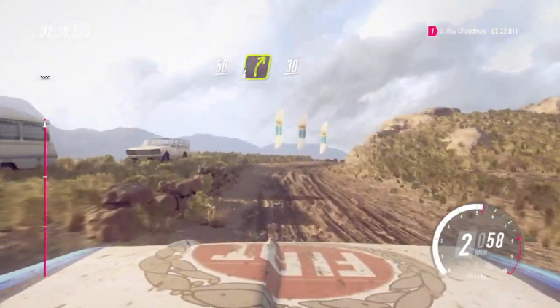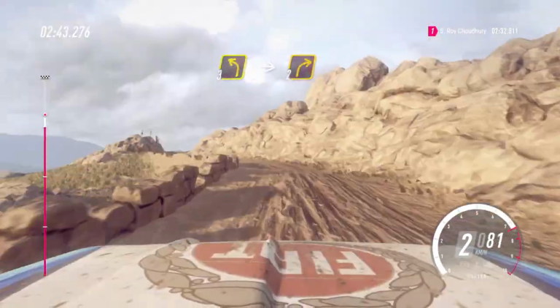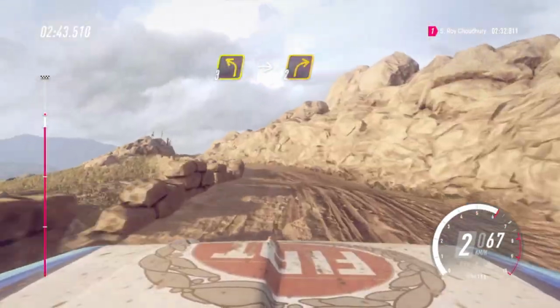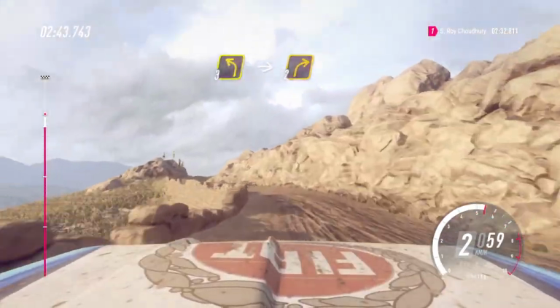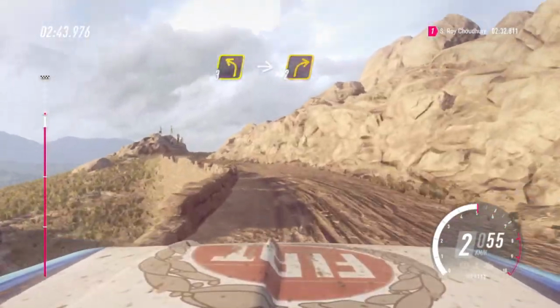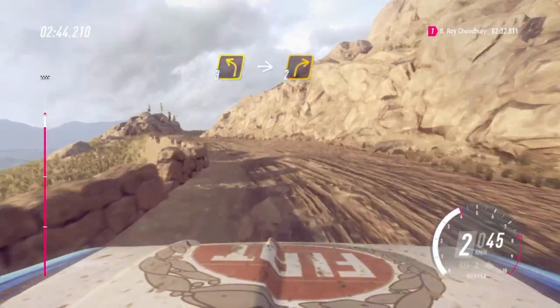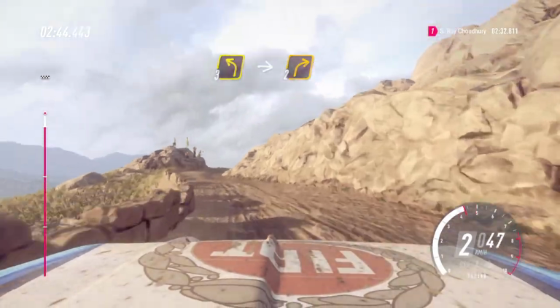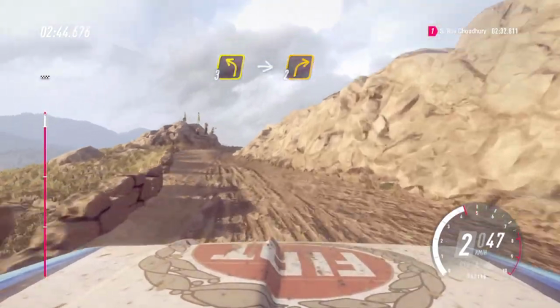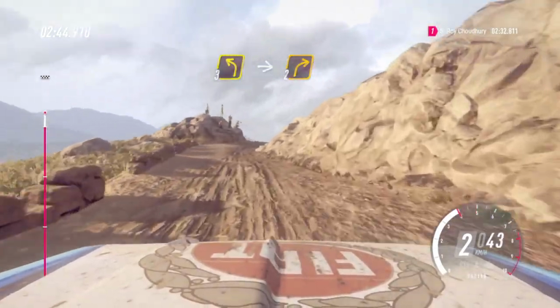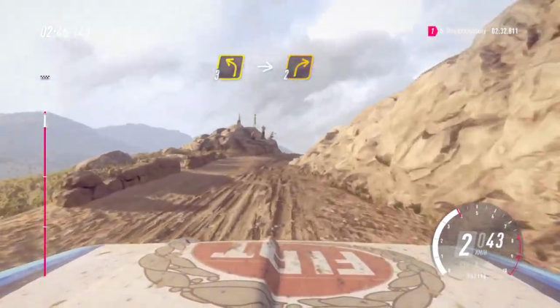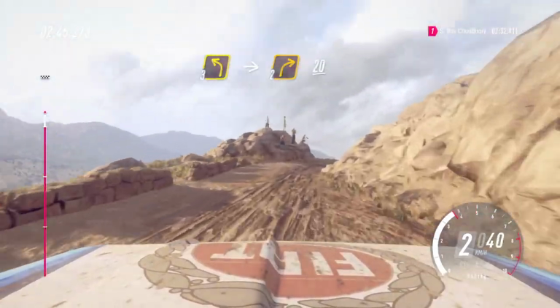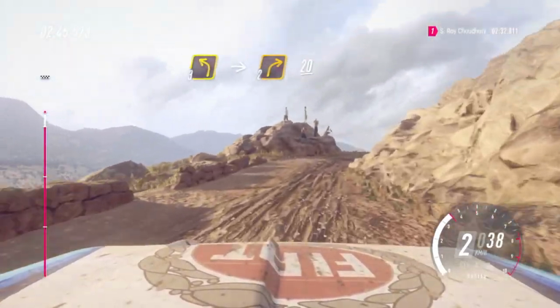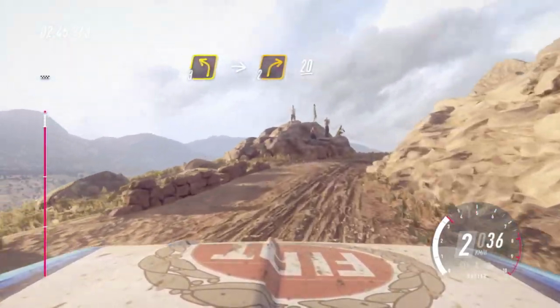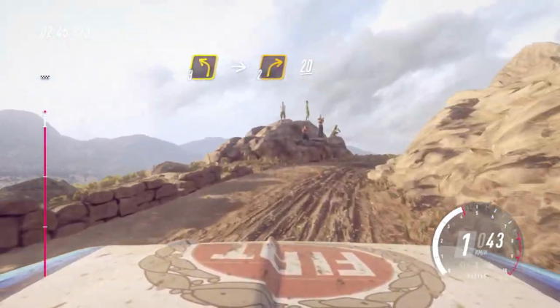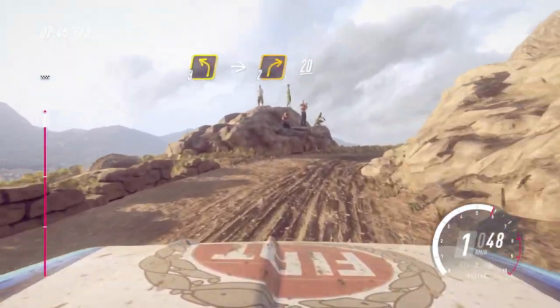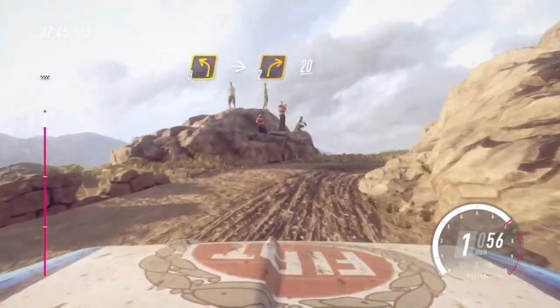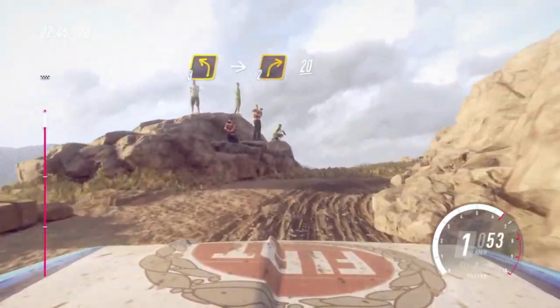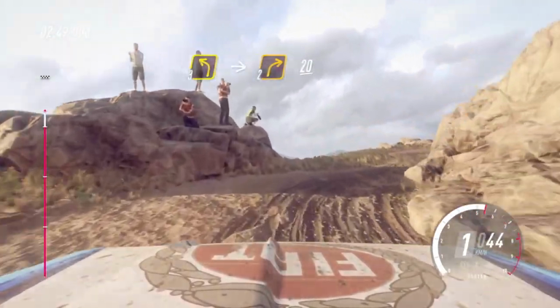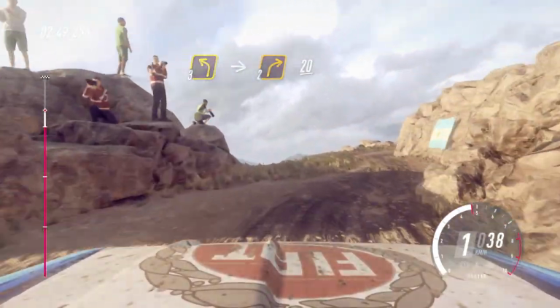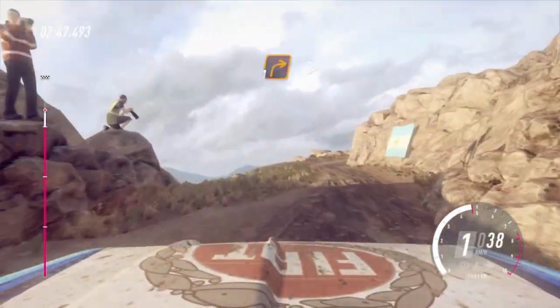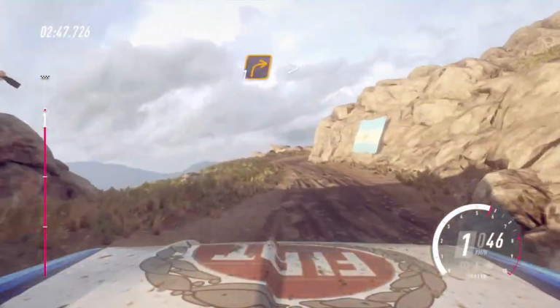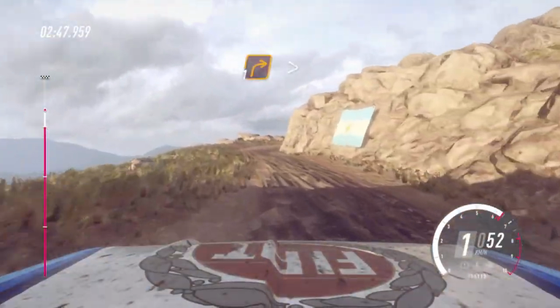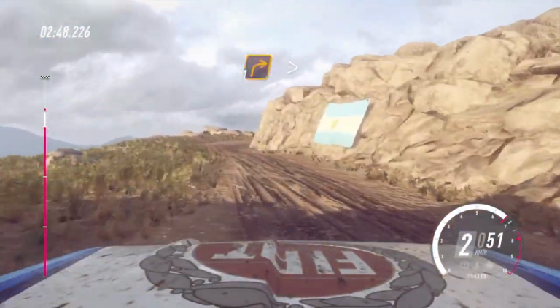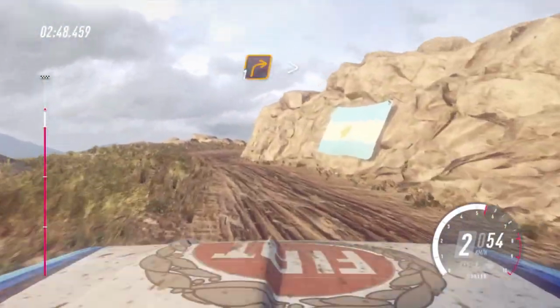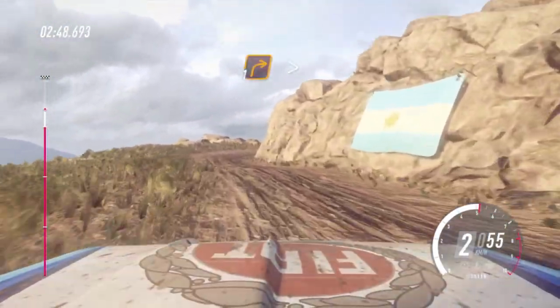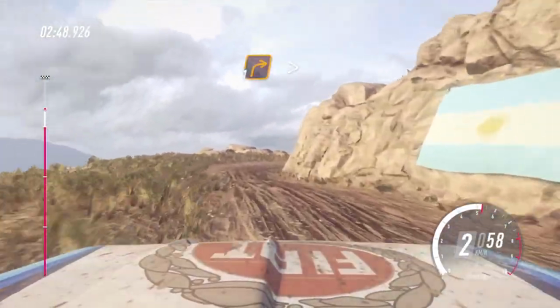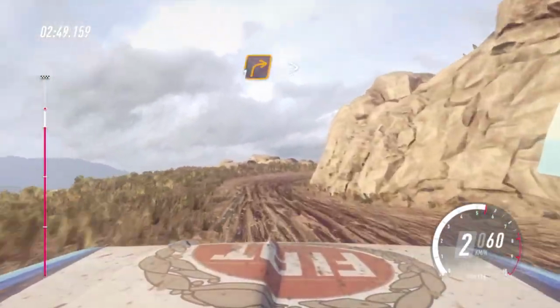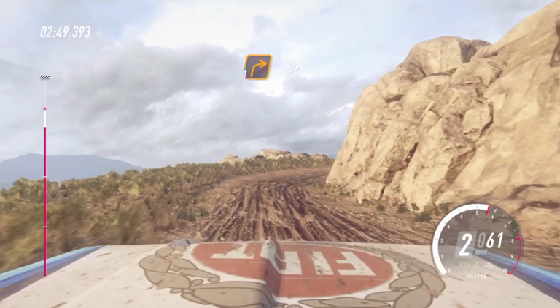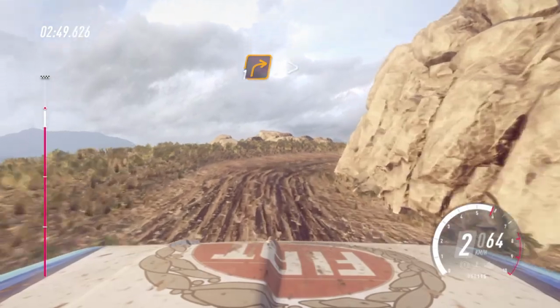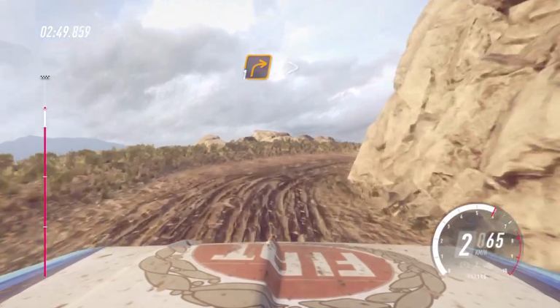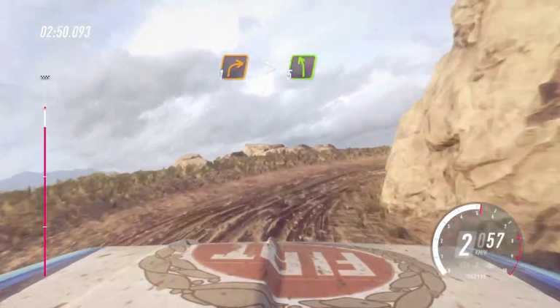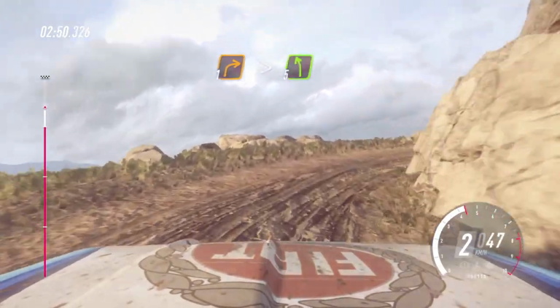Right, 10 right, 20, 1 right long, tightens. Into 5 left.